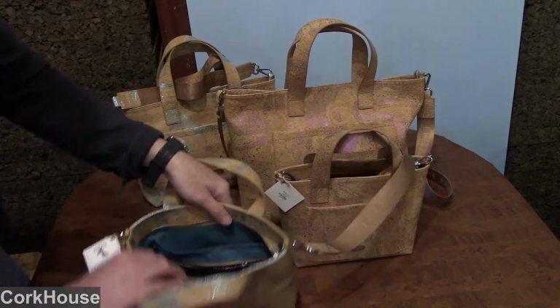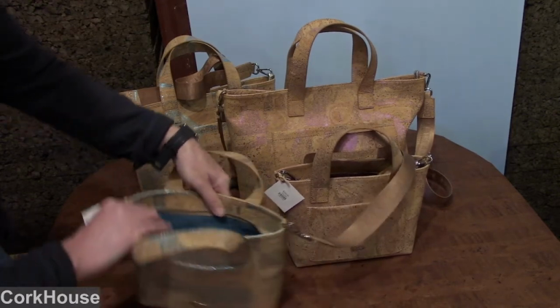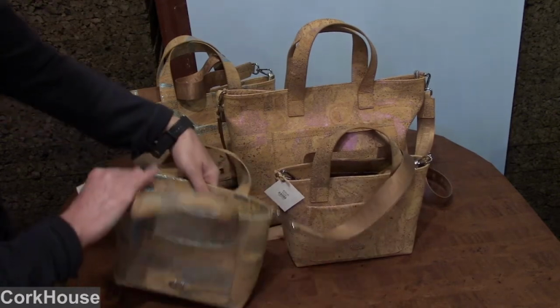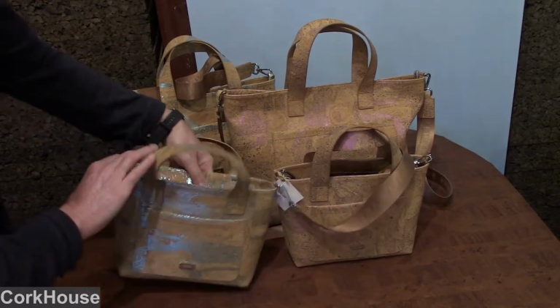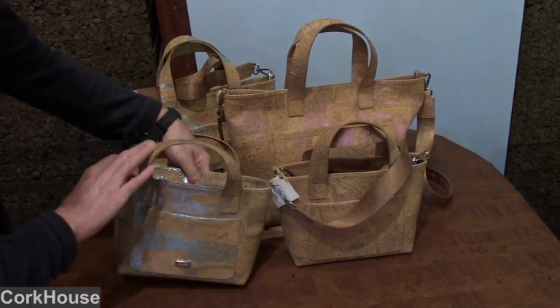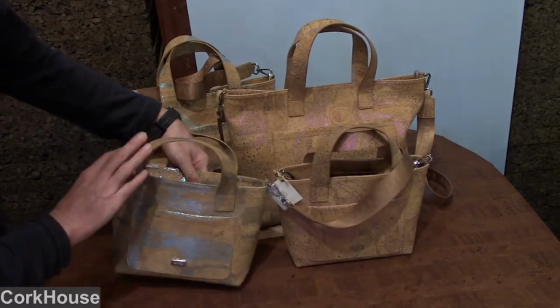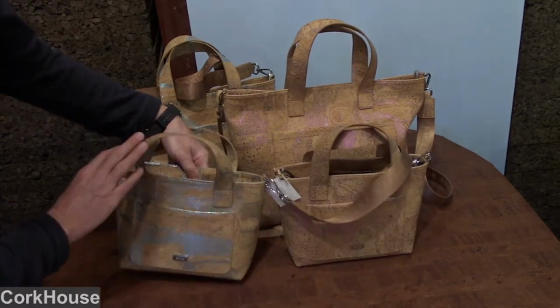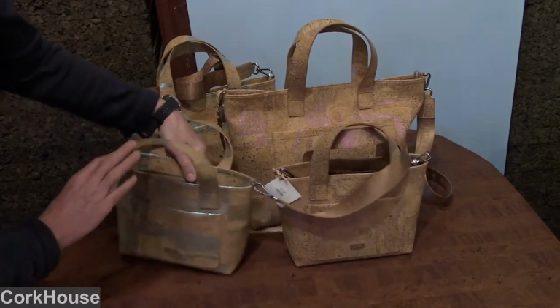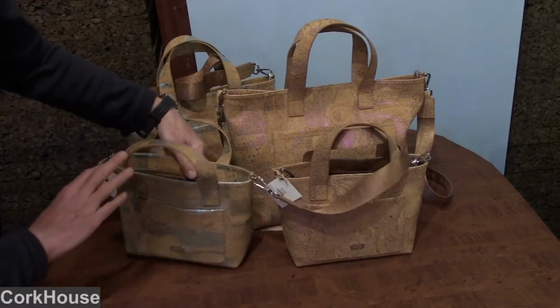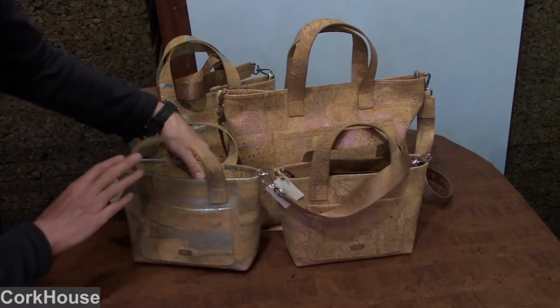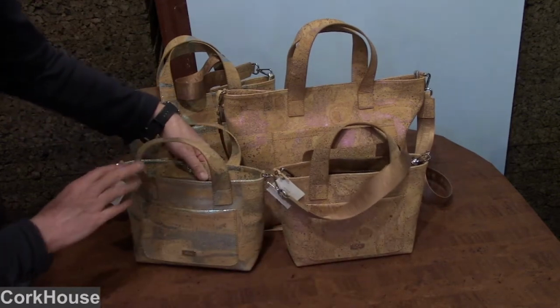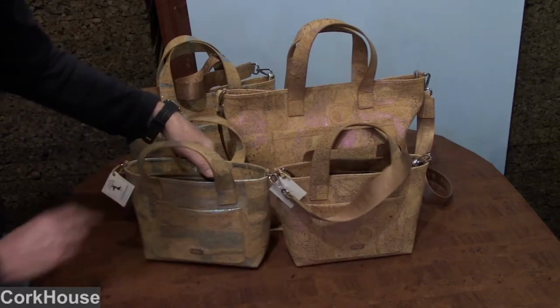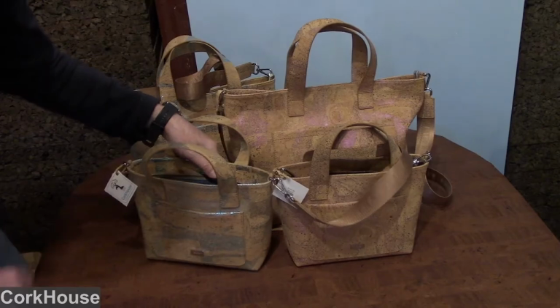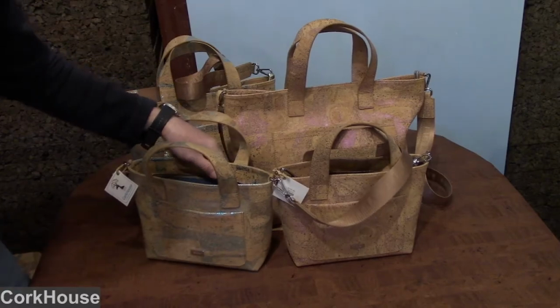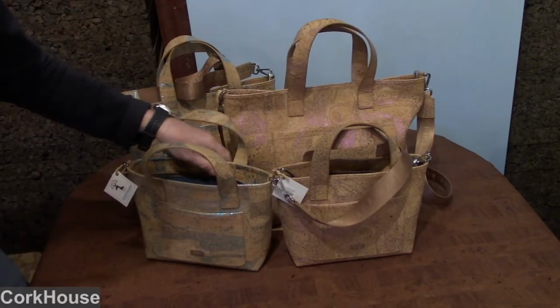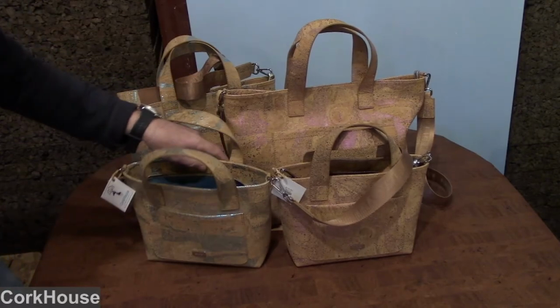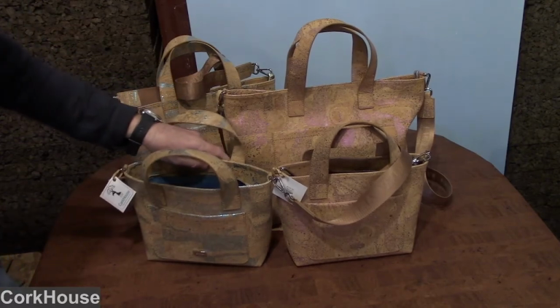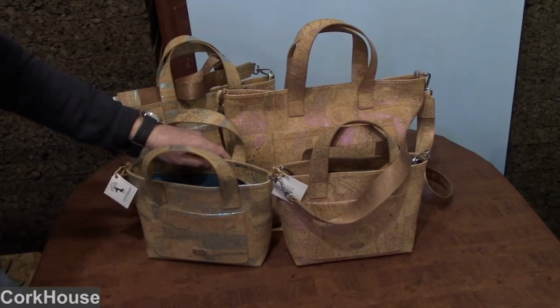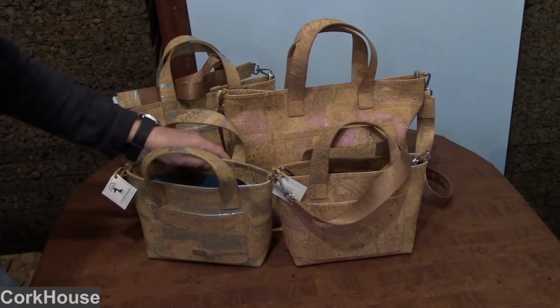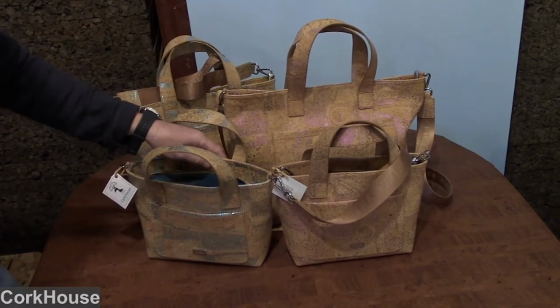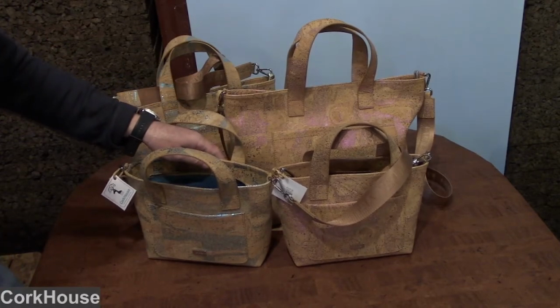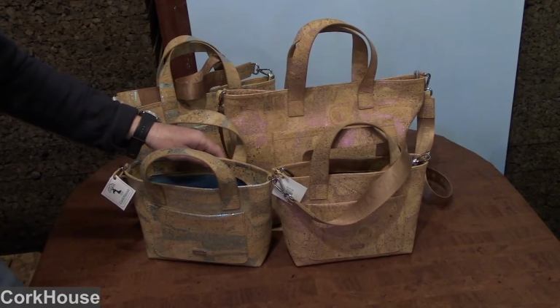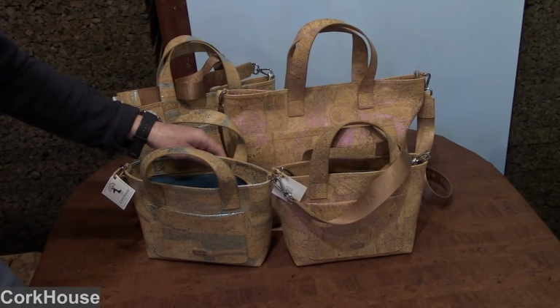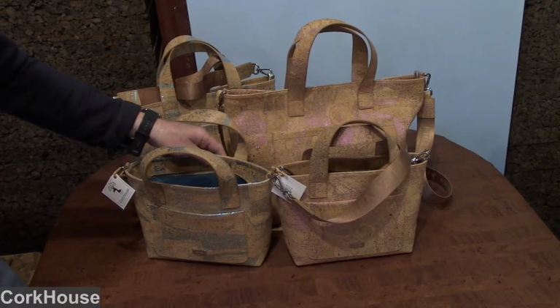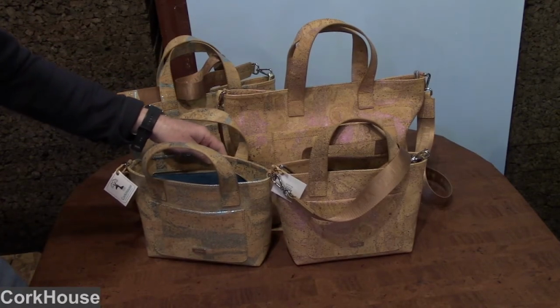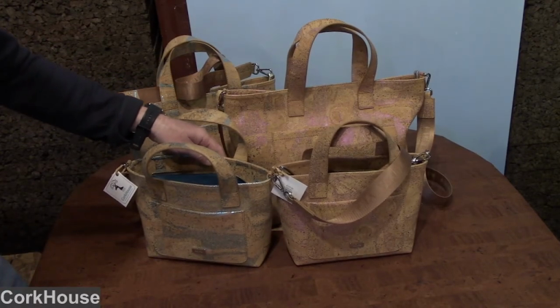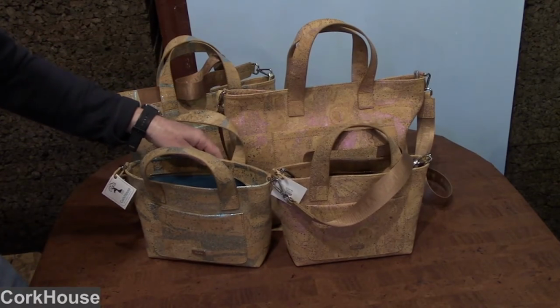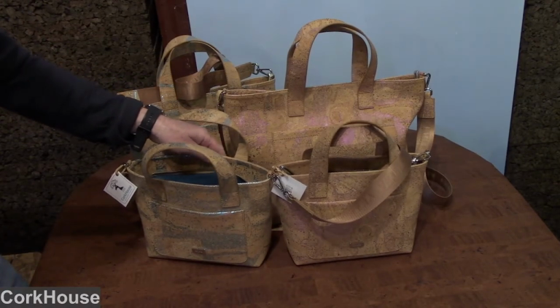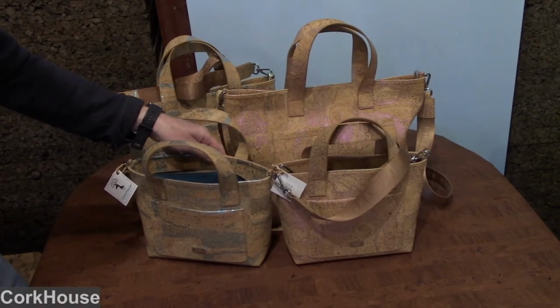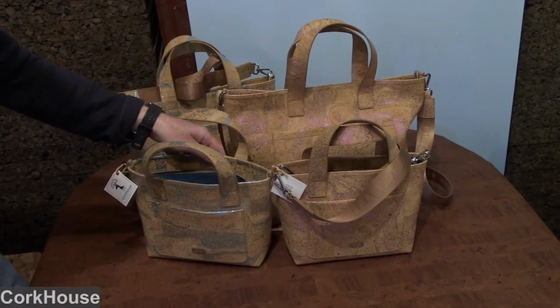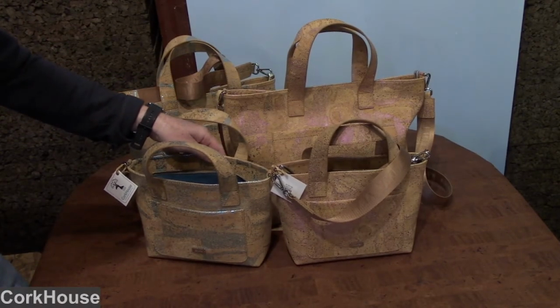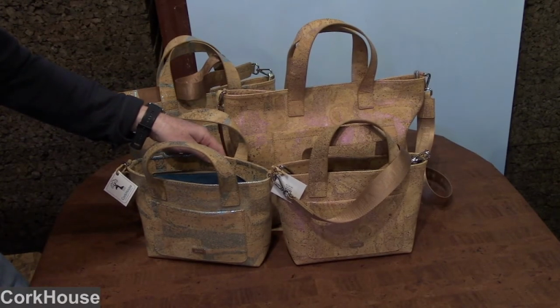So that's it. Those are the Metallic Sparkle handbags from Cork House.